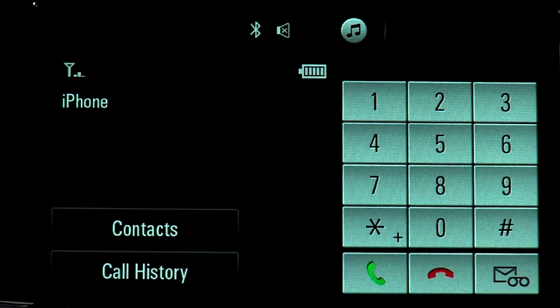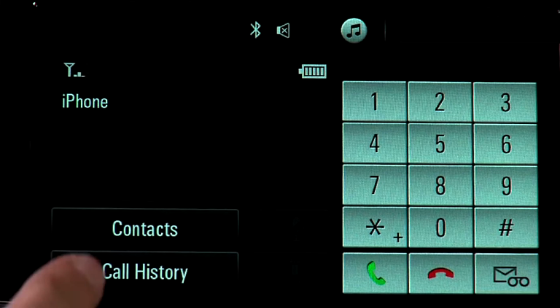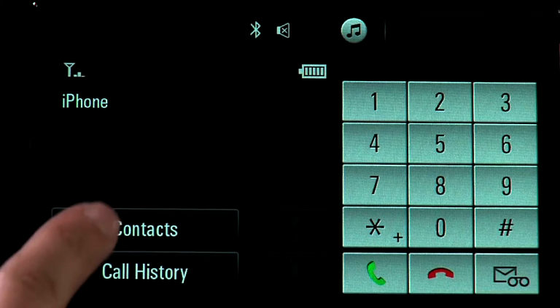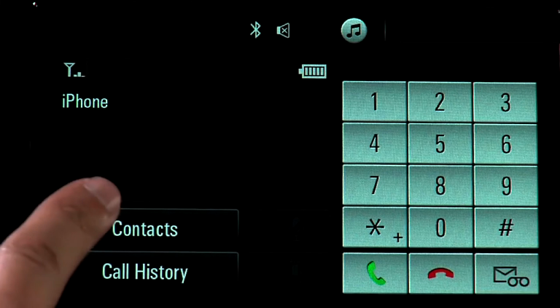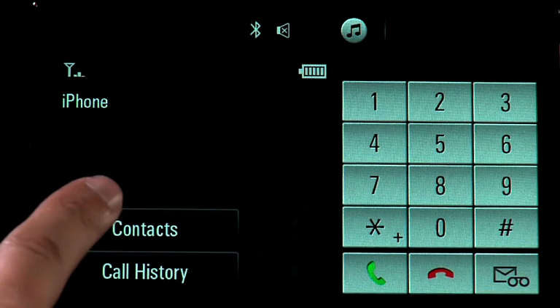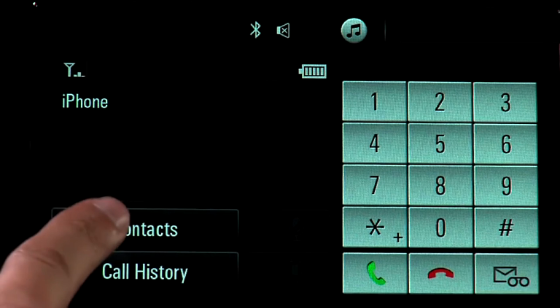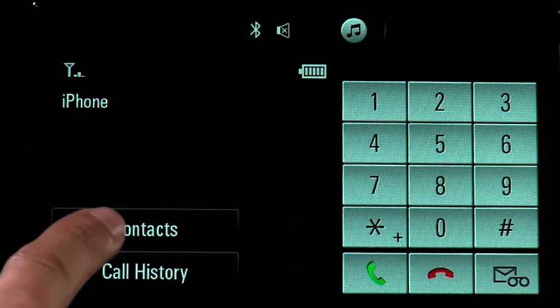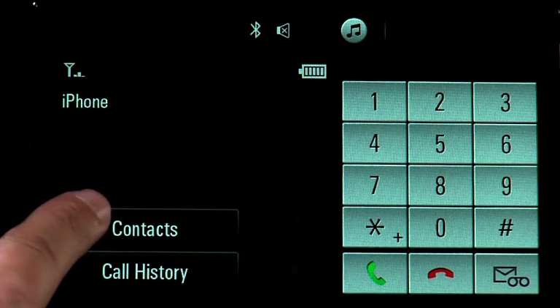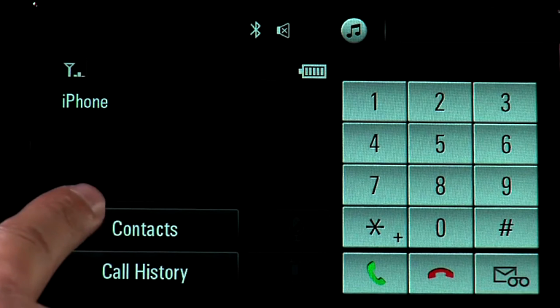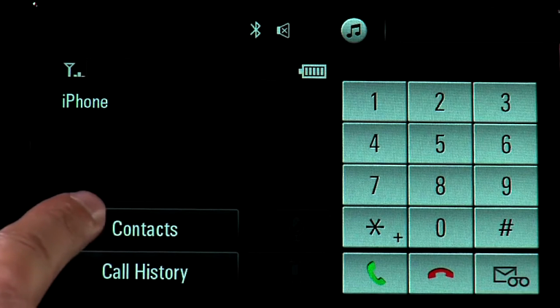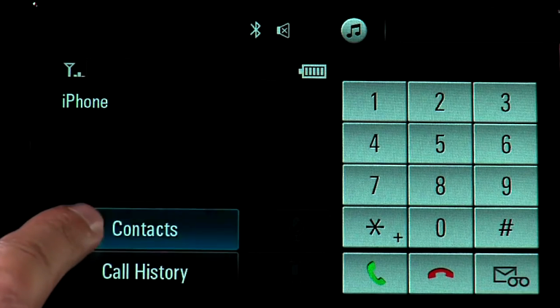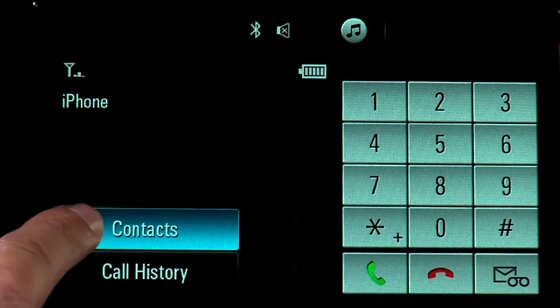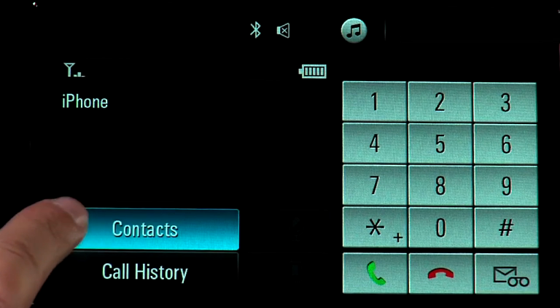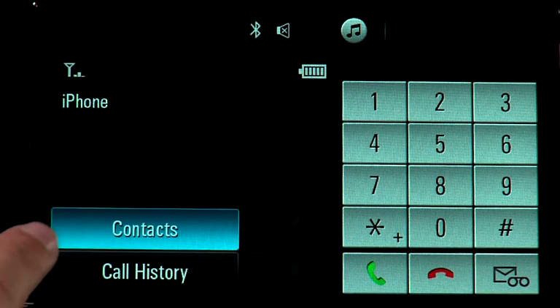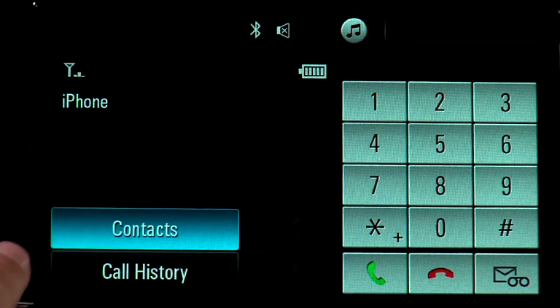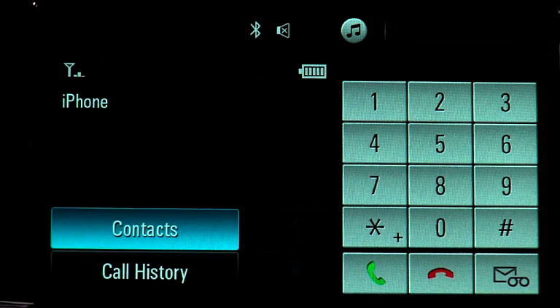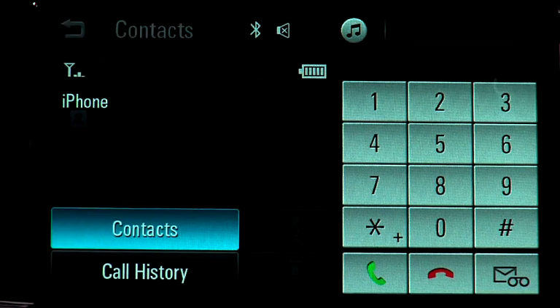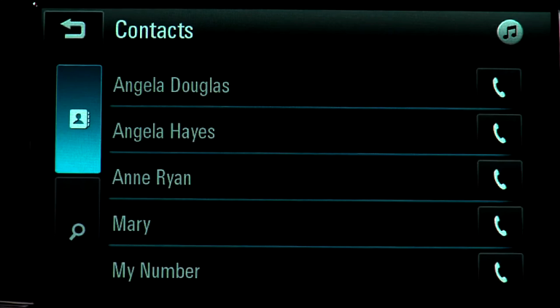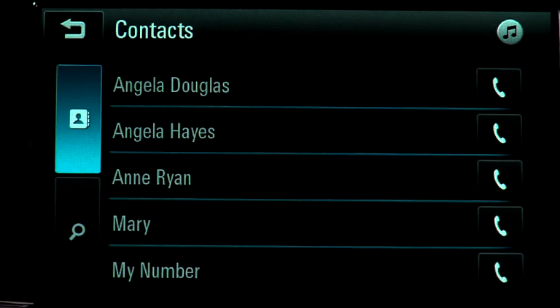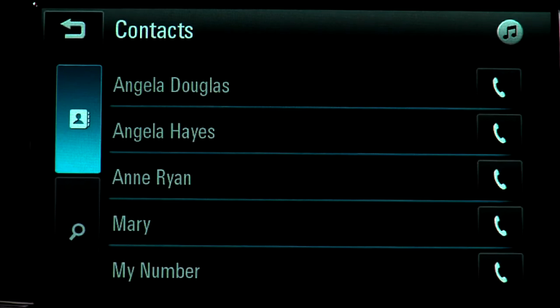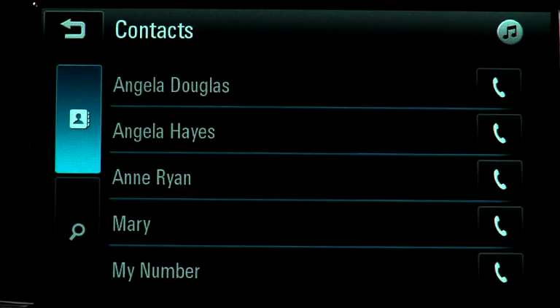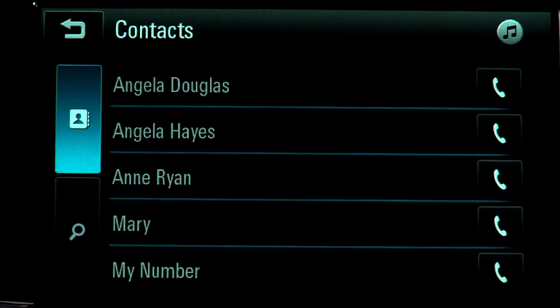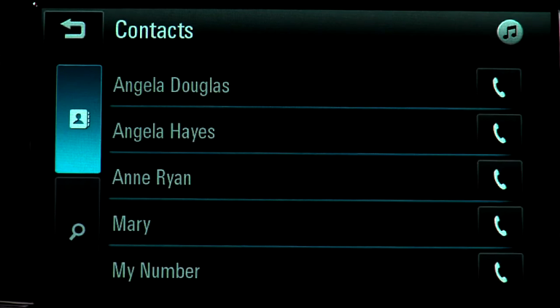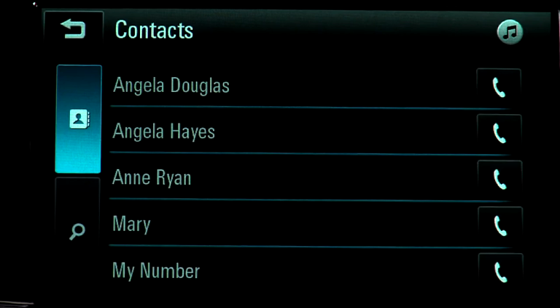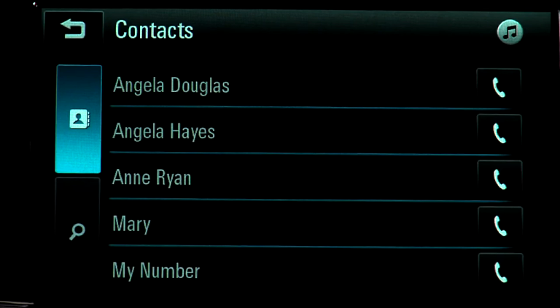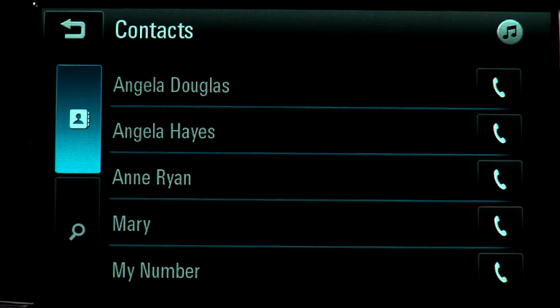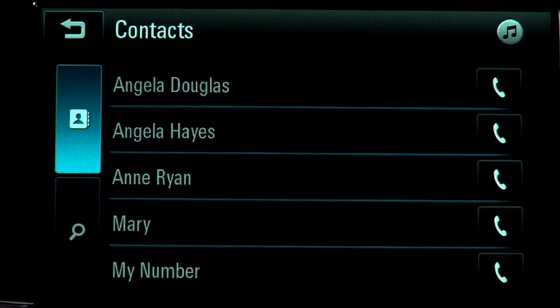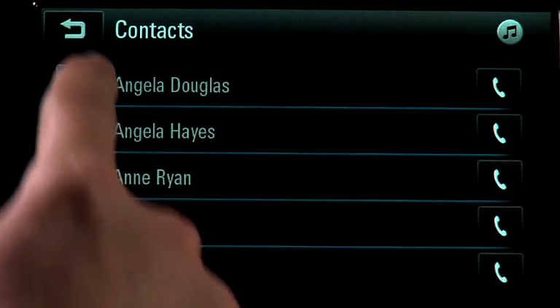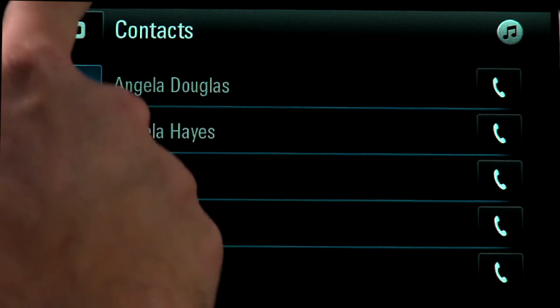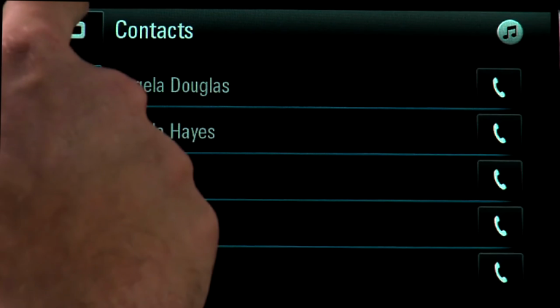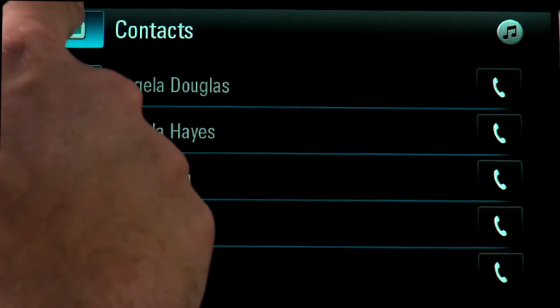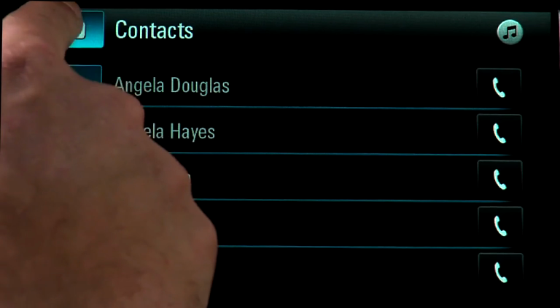You can also select a number from your contacts list or use the screen keypad.